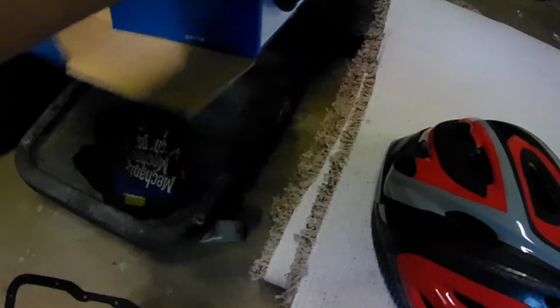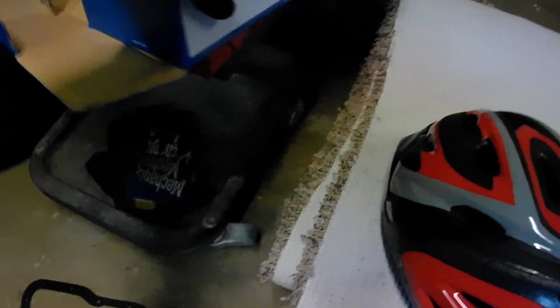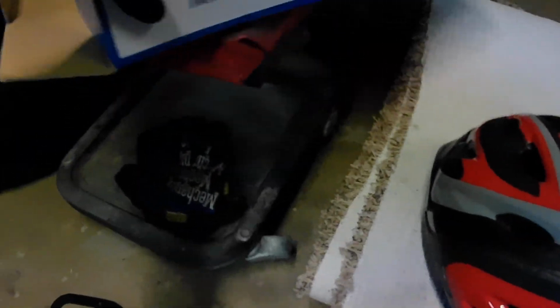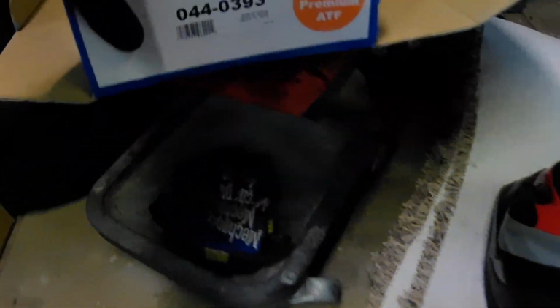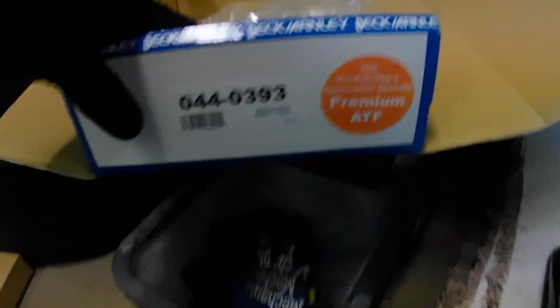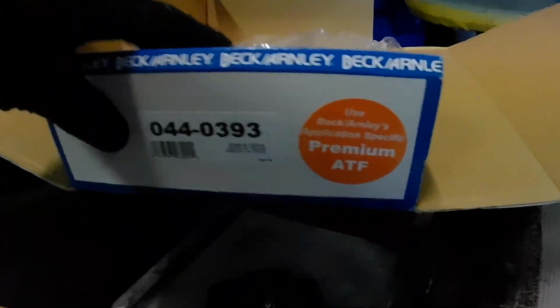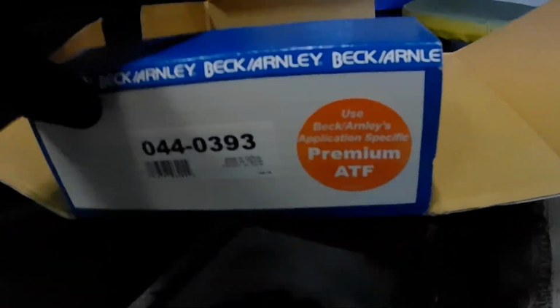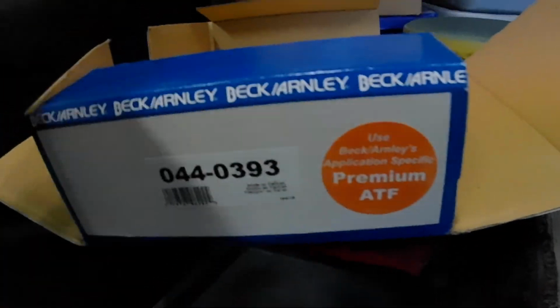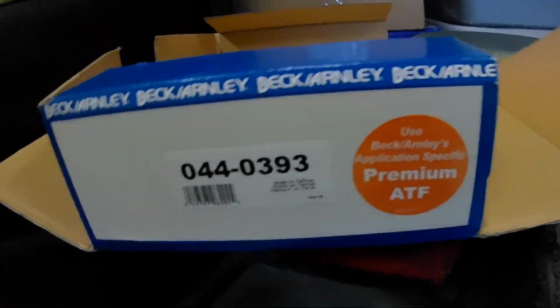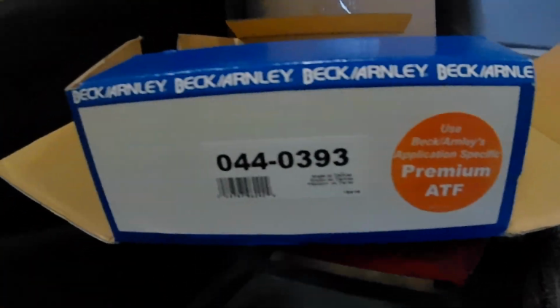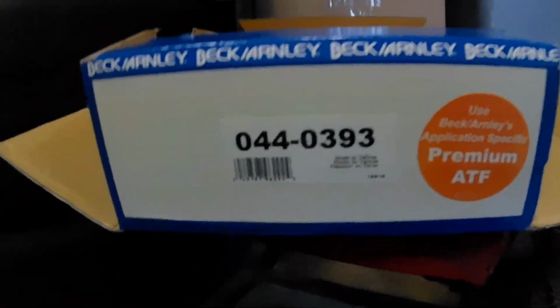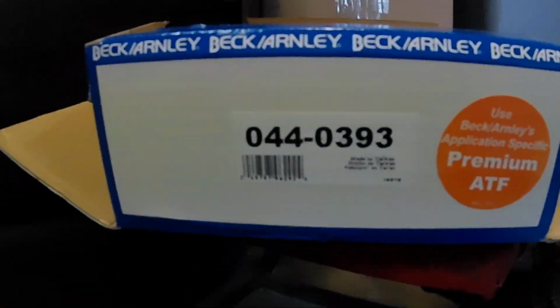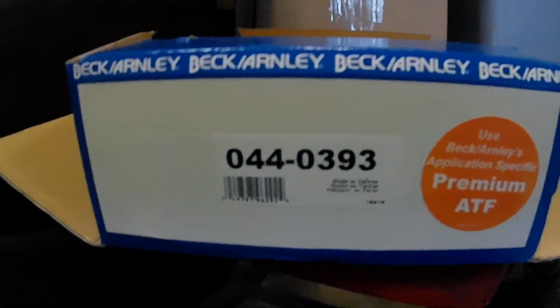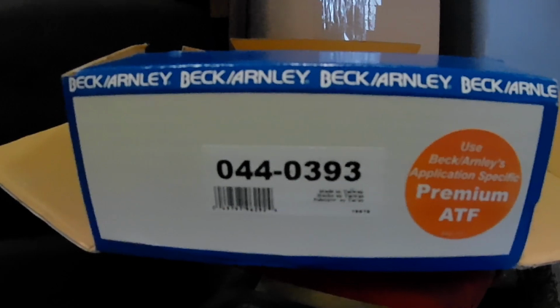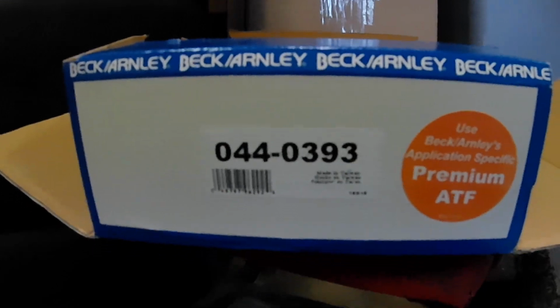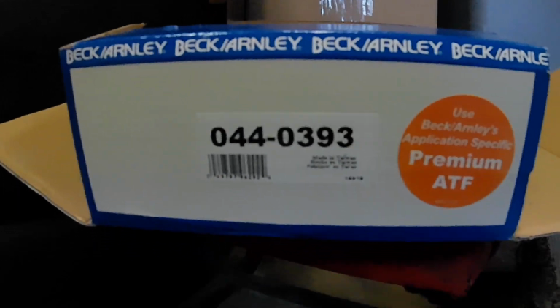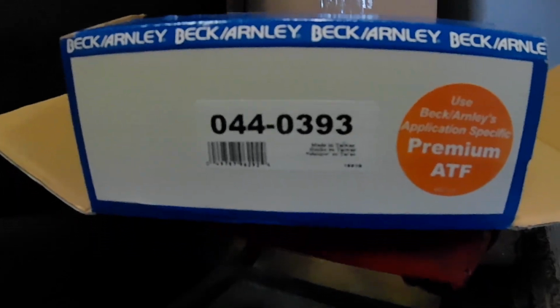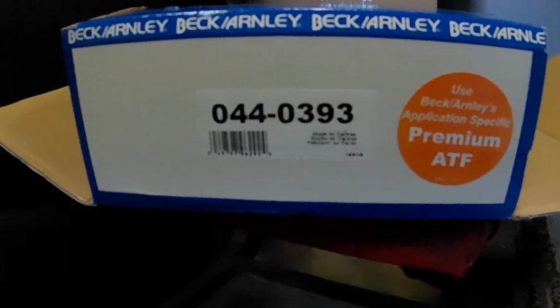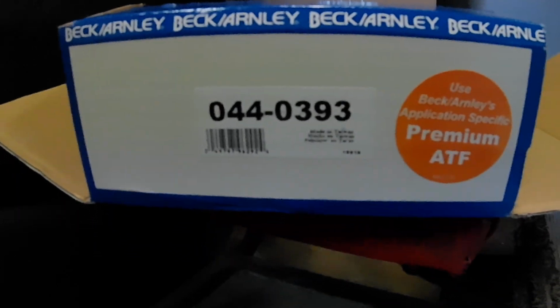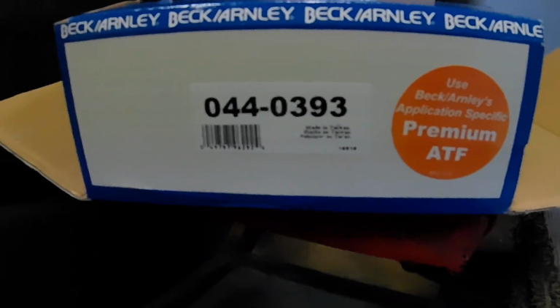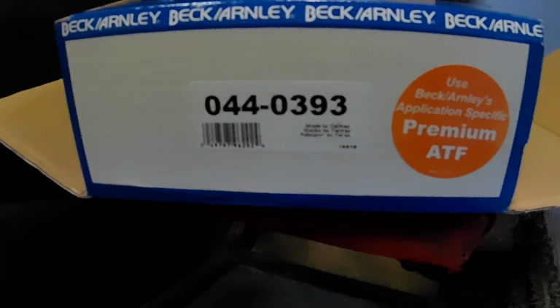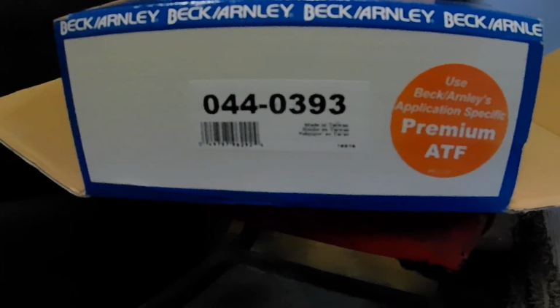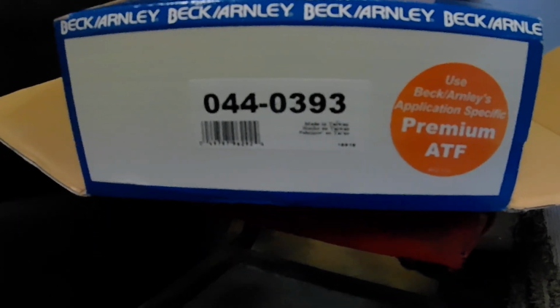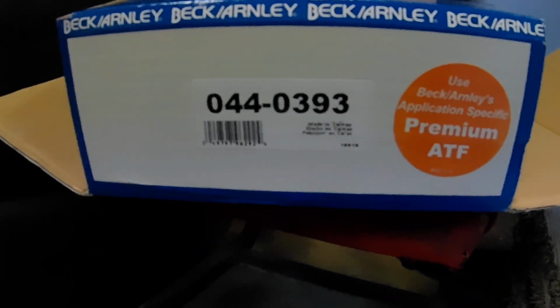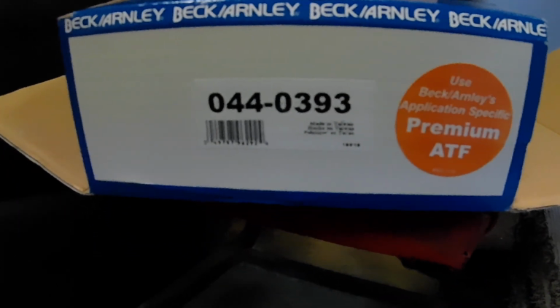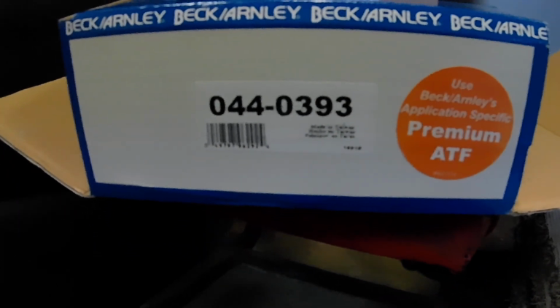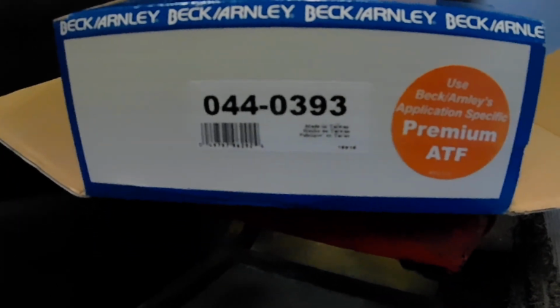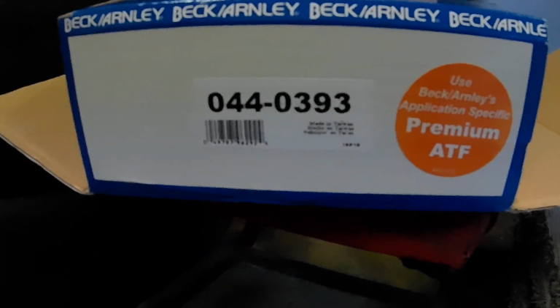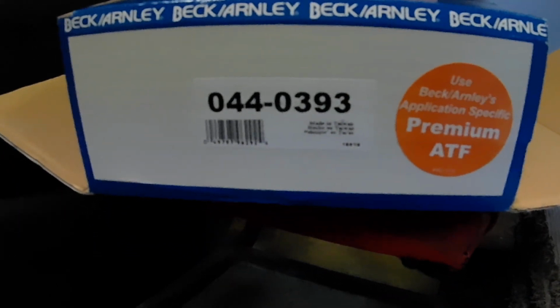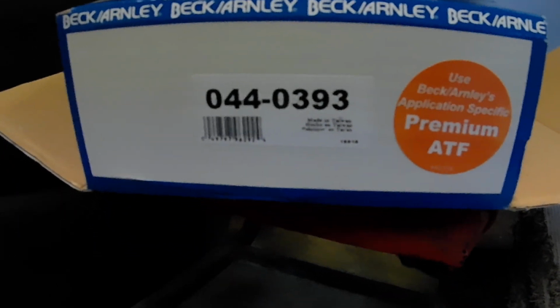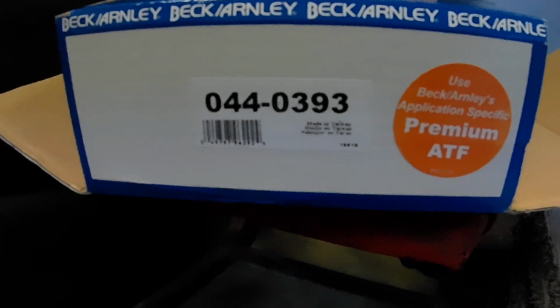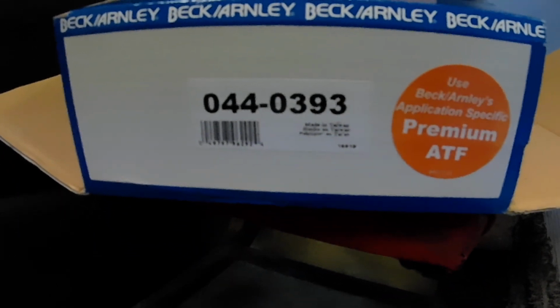This particular filter we got is a Beck Arley 044-0393.